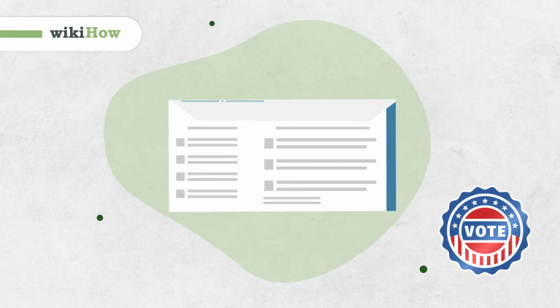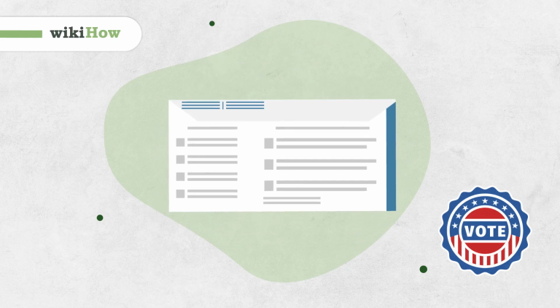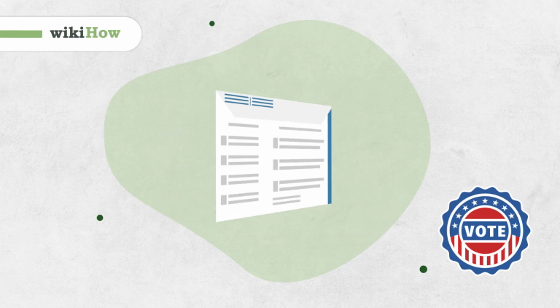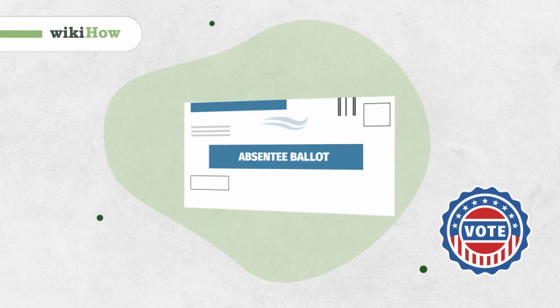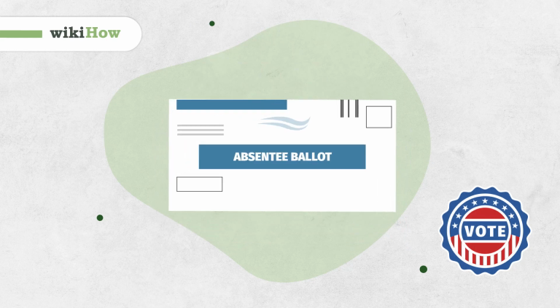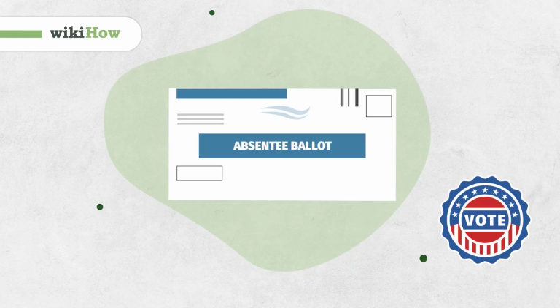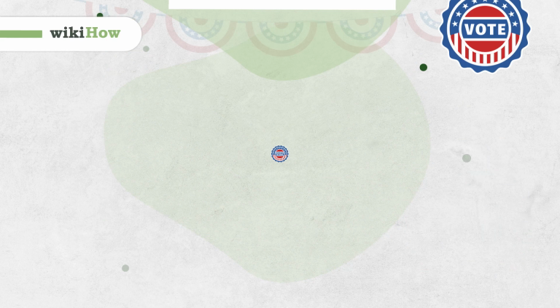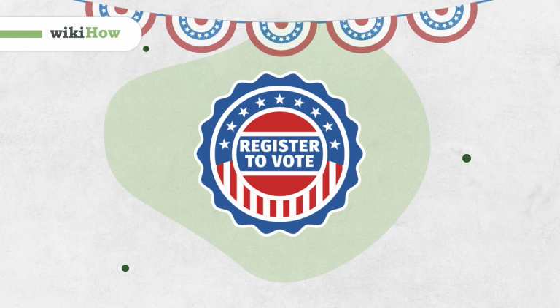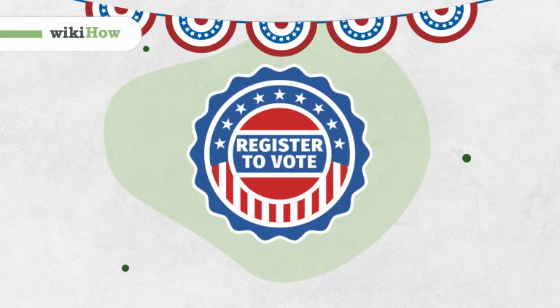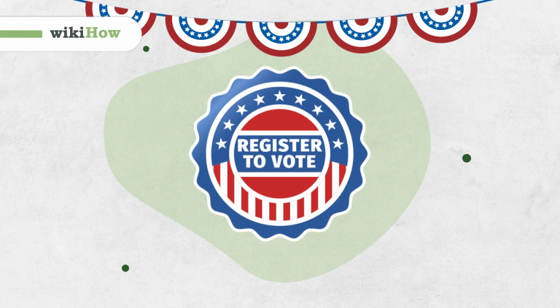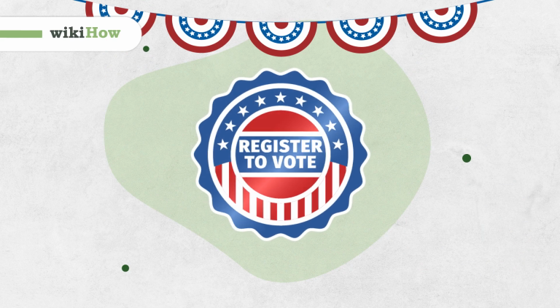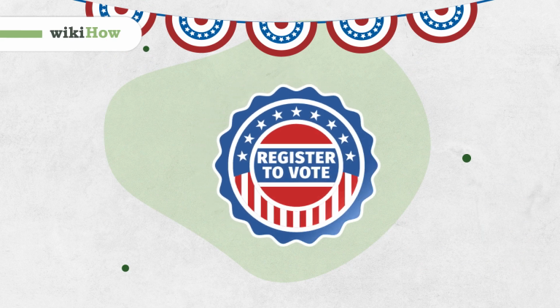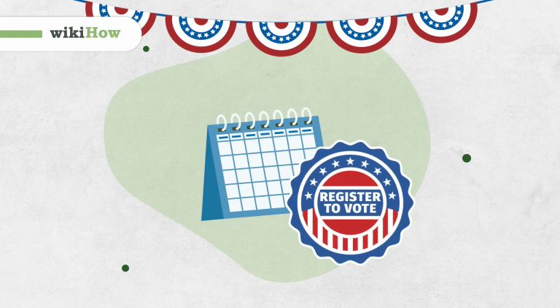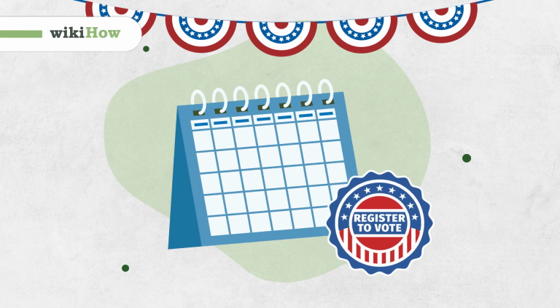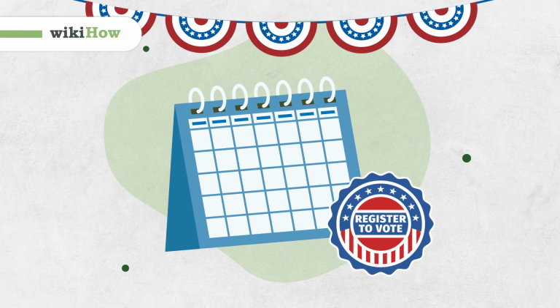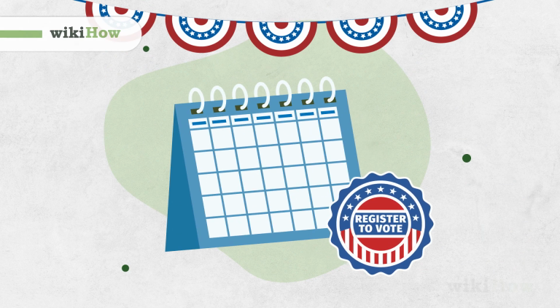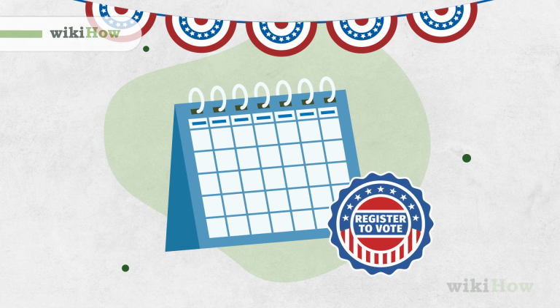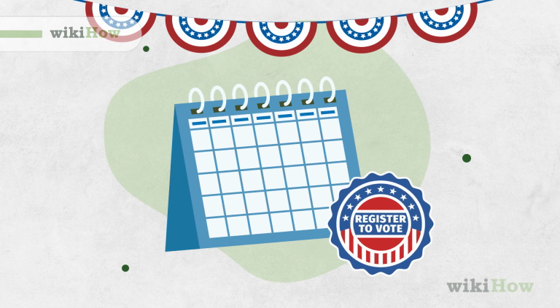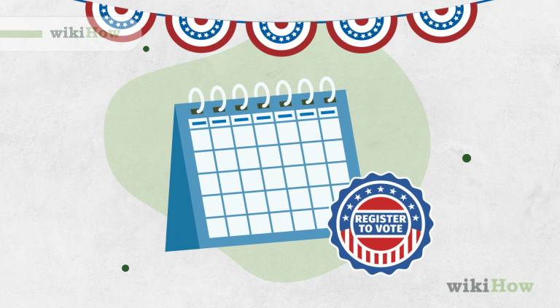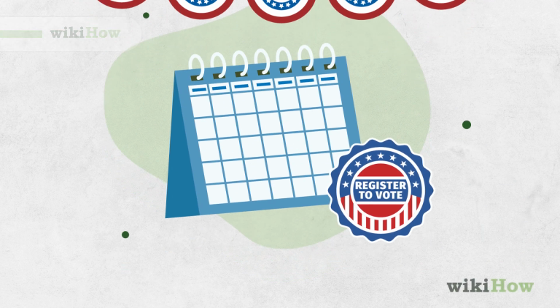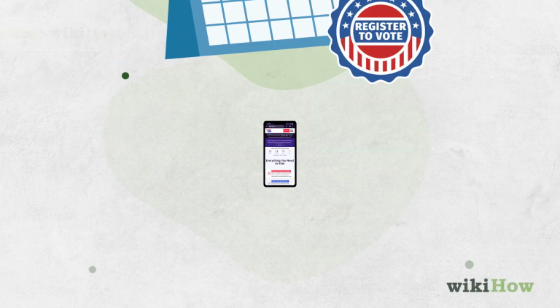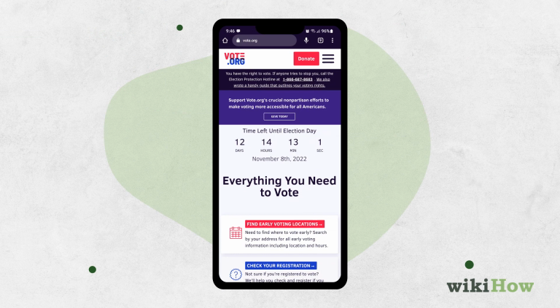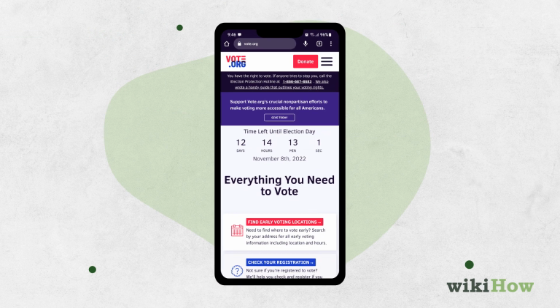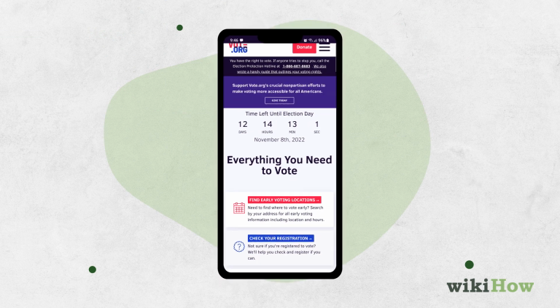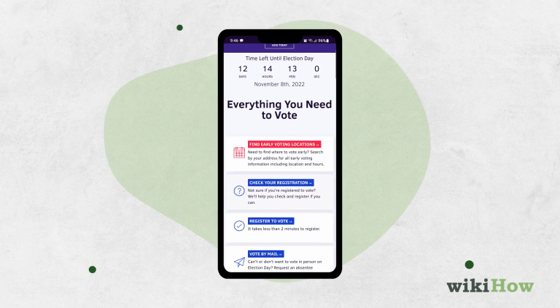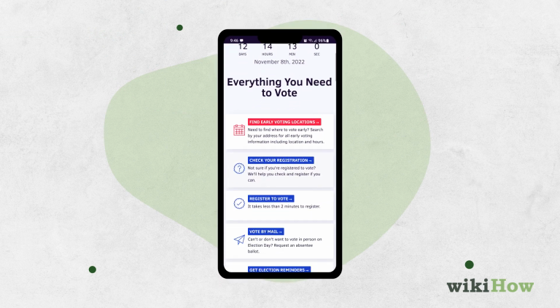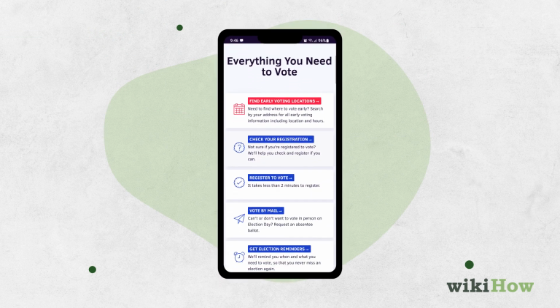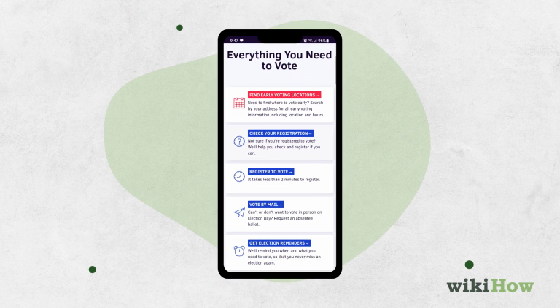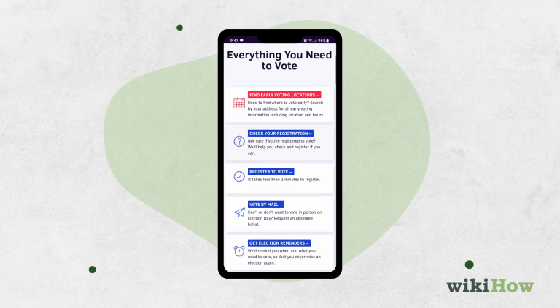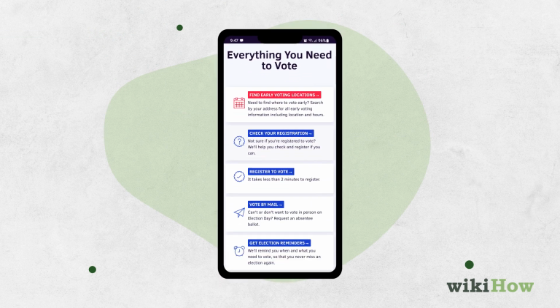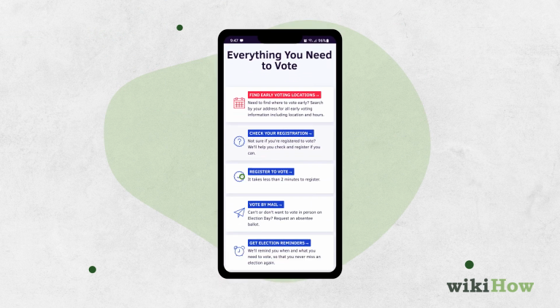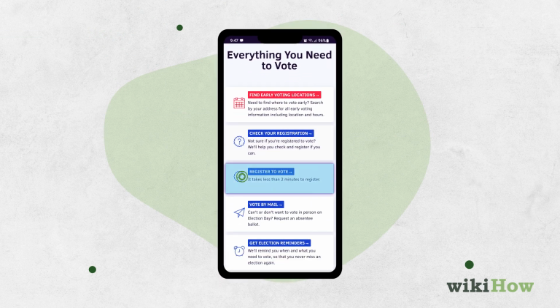To vote by mail, register to vote if you haven't already. You can do this on the vote.org website.